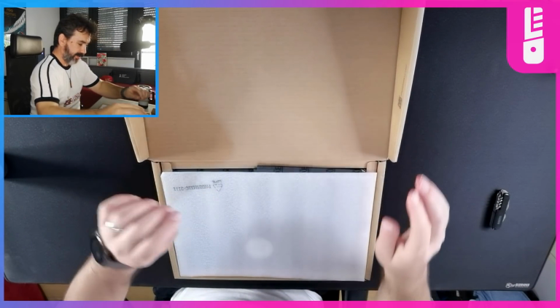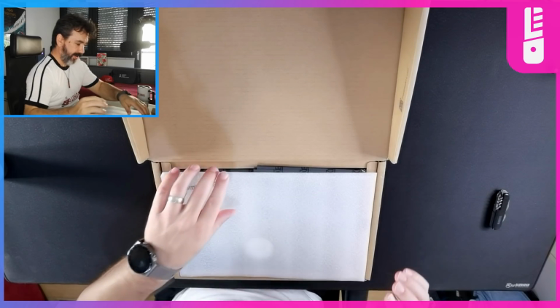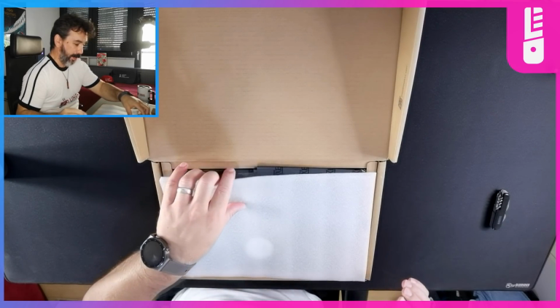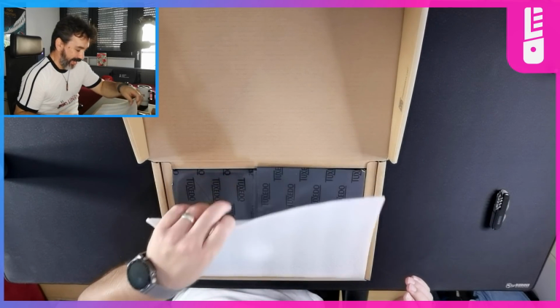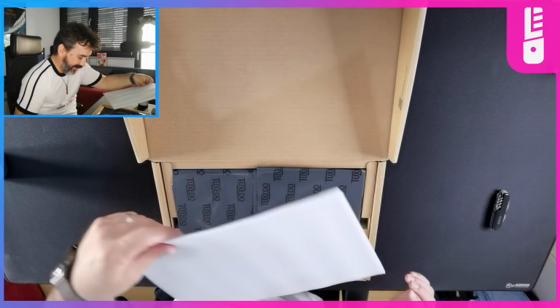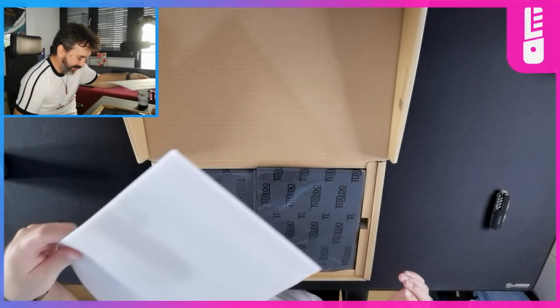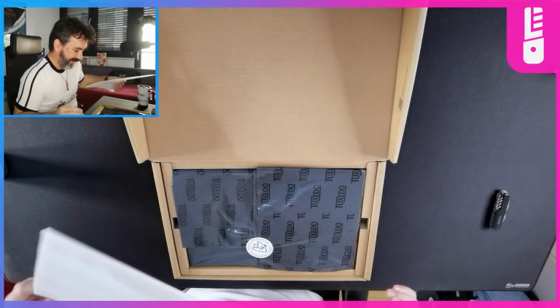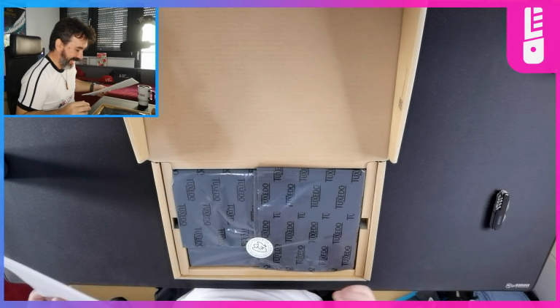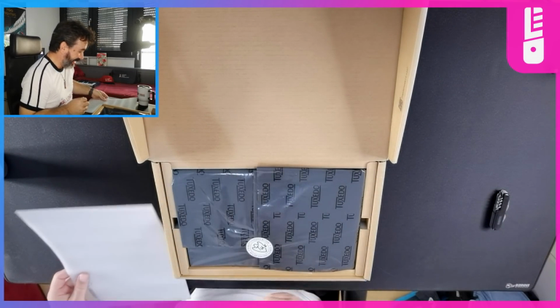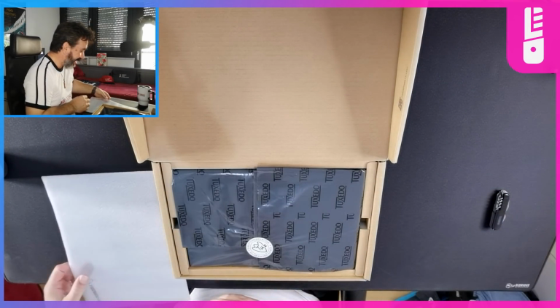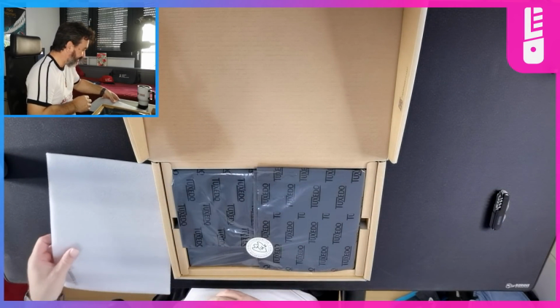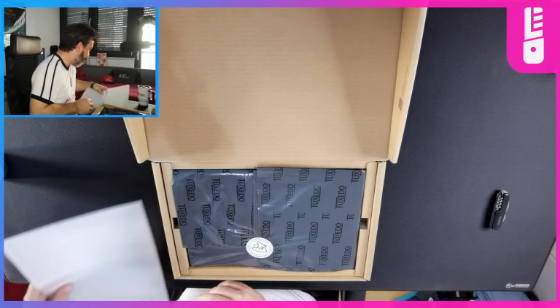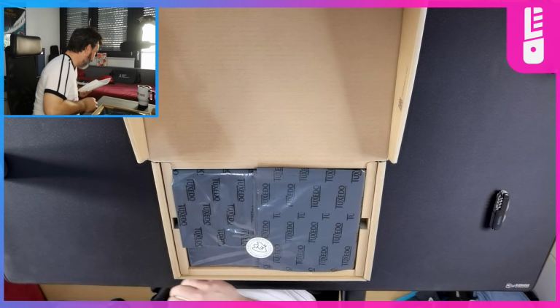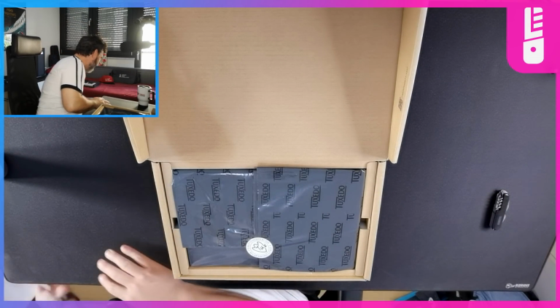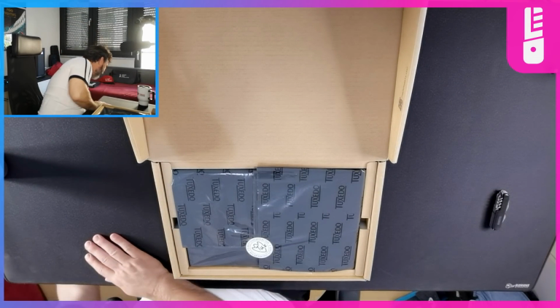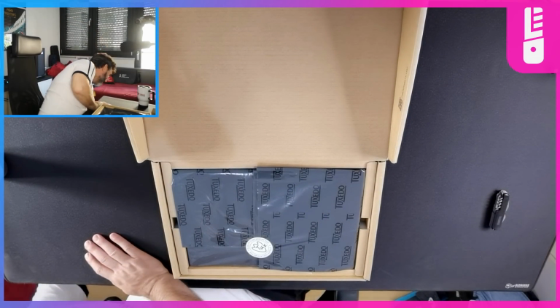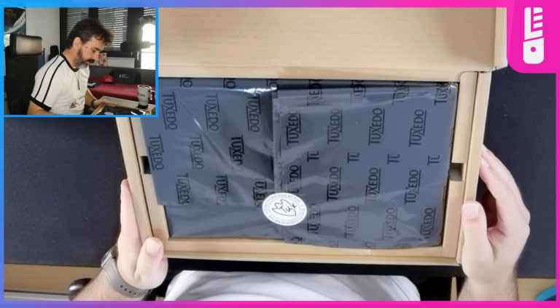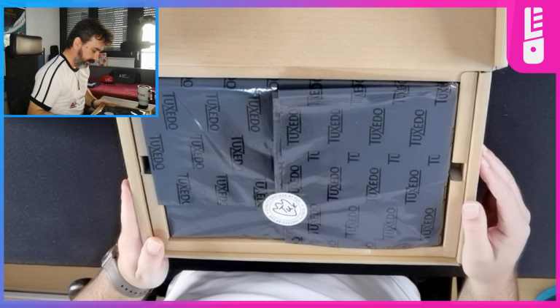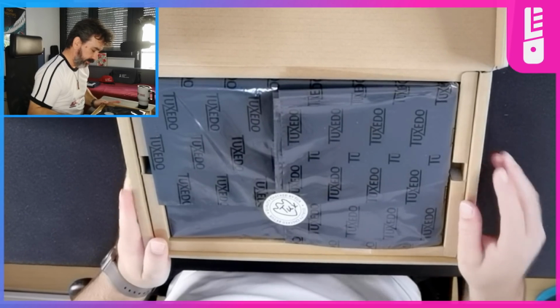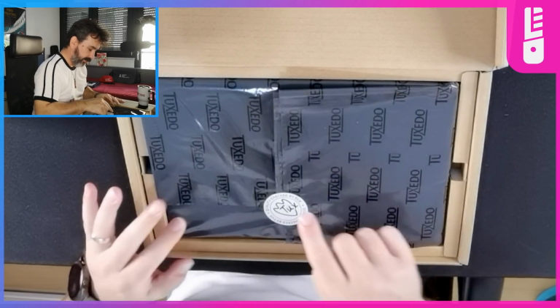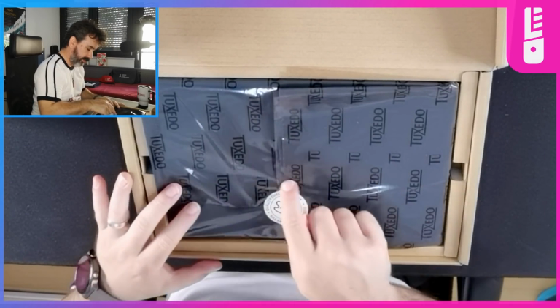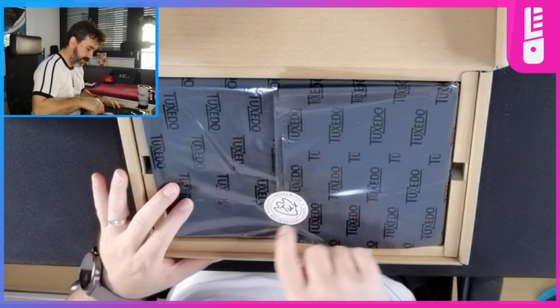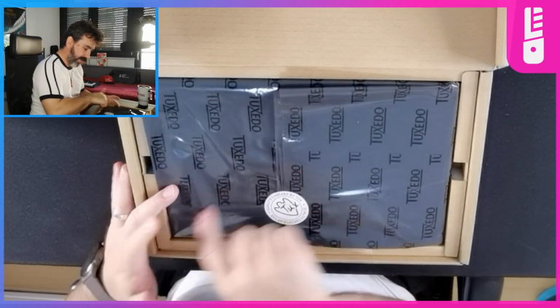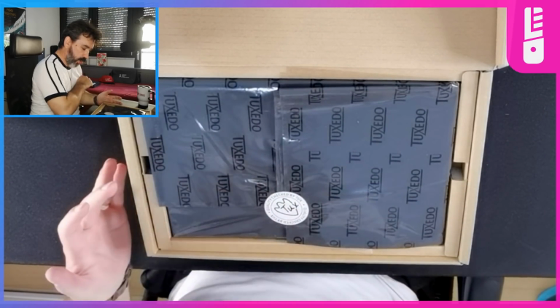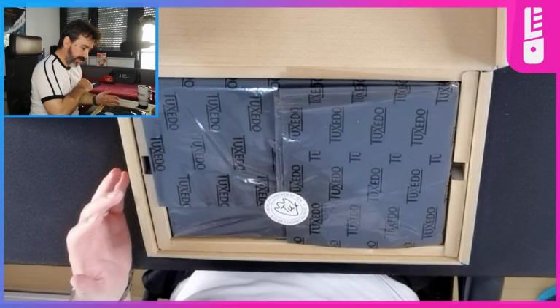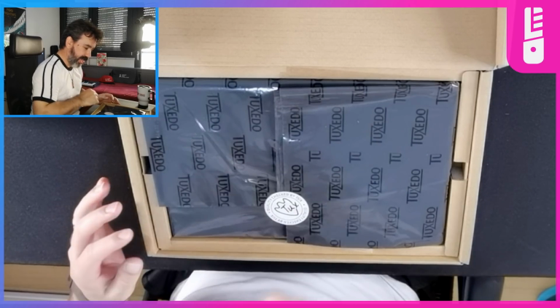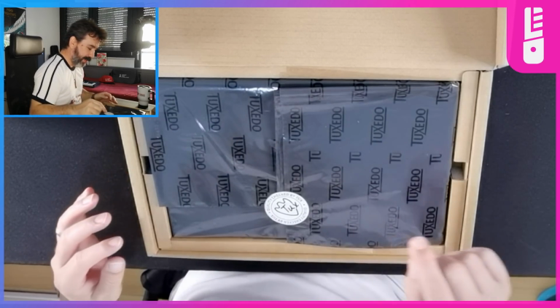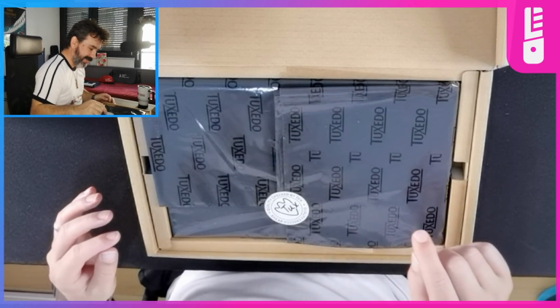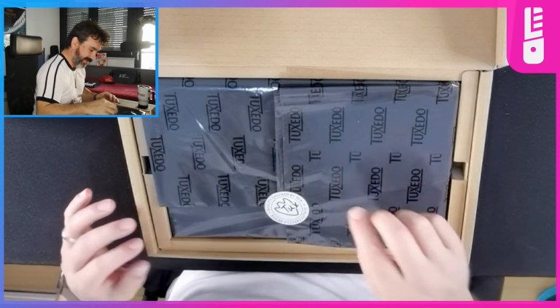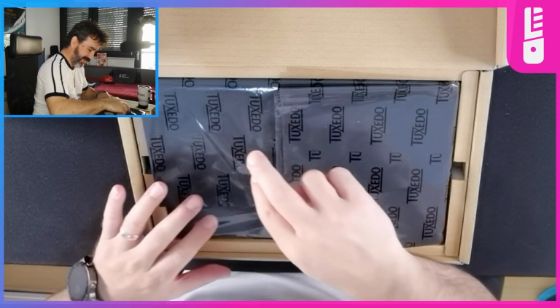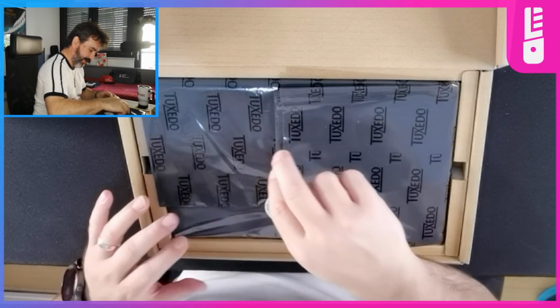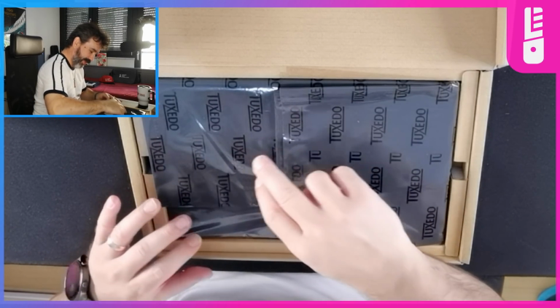Oh man, getting excited already! Quality checked by Tux — that's cool.